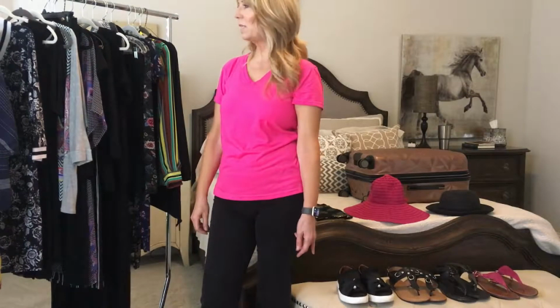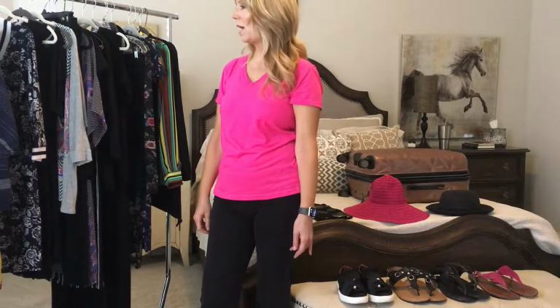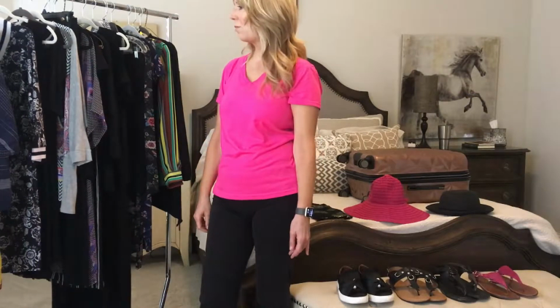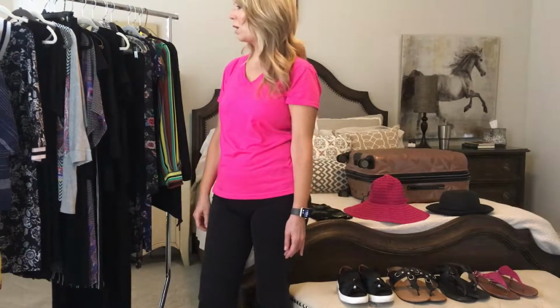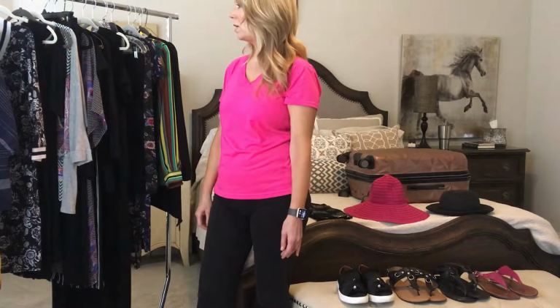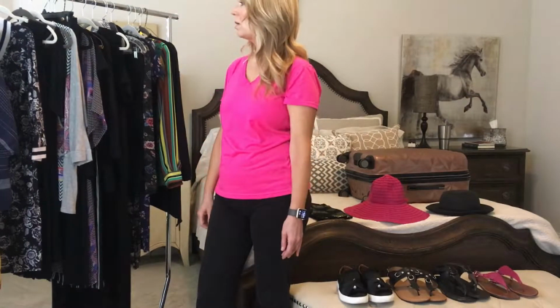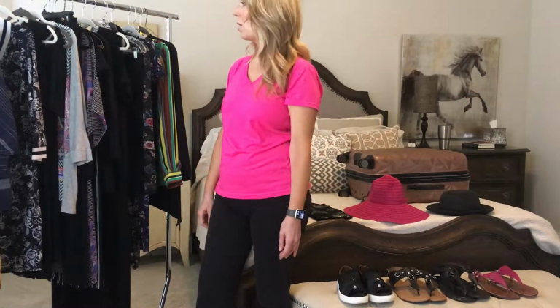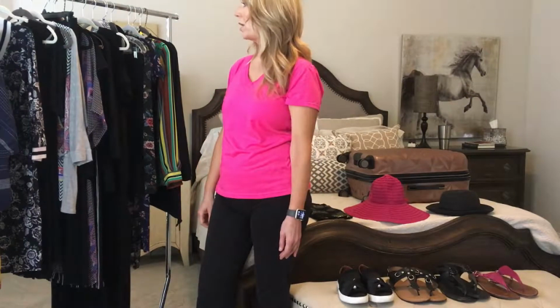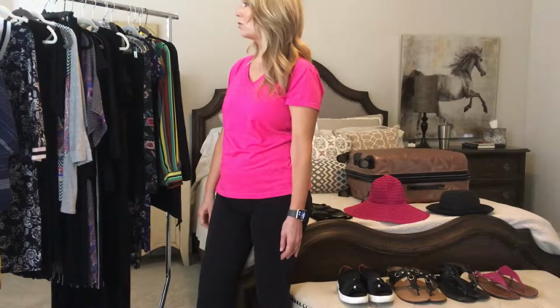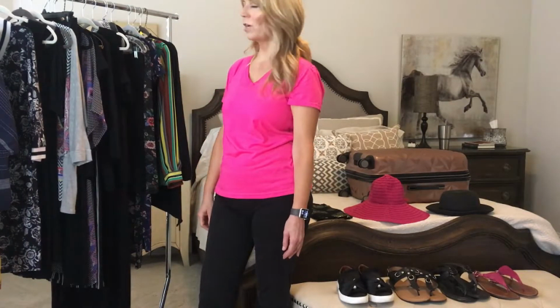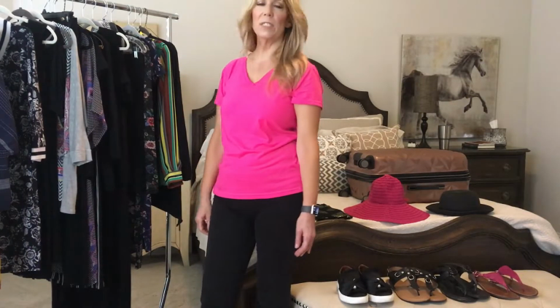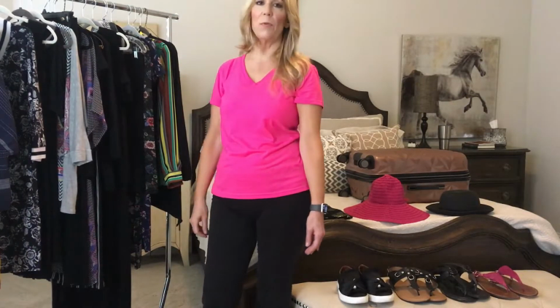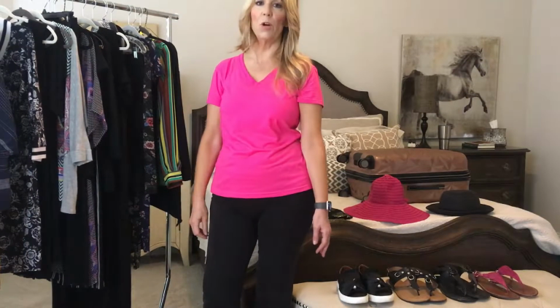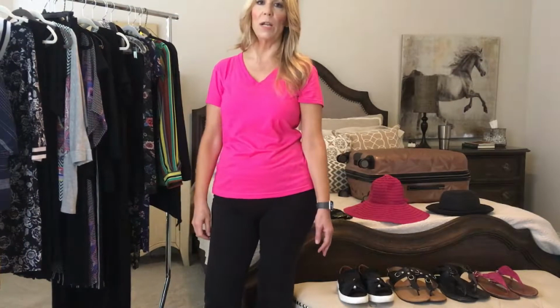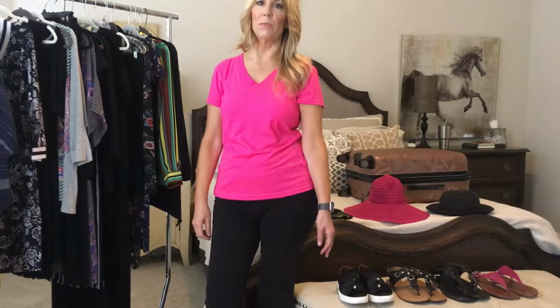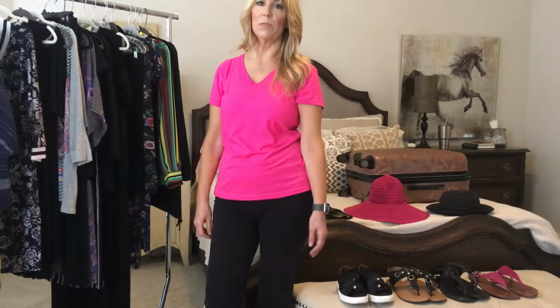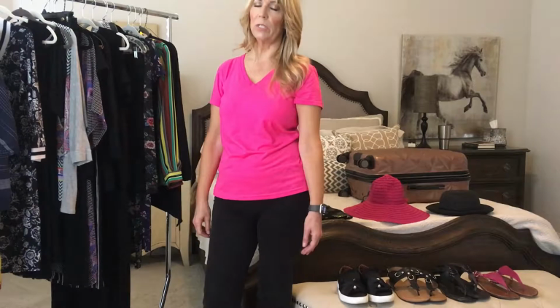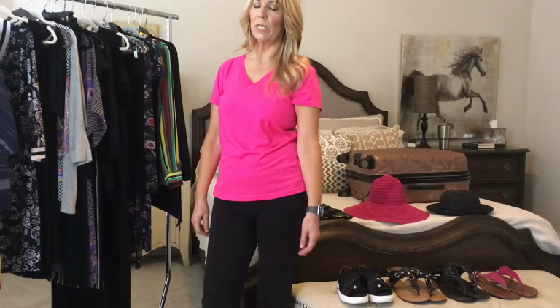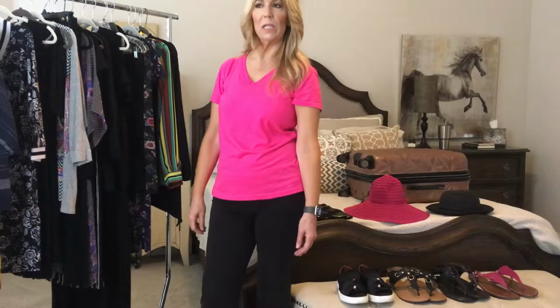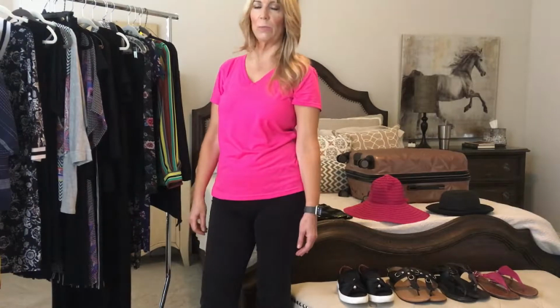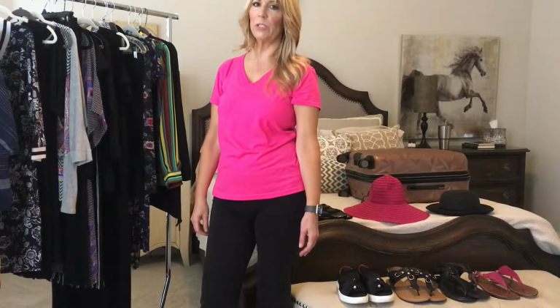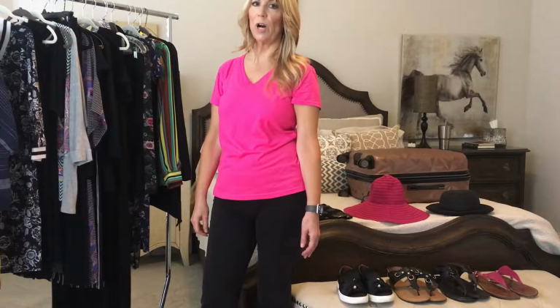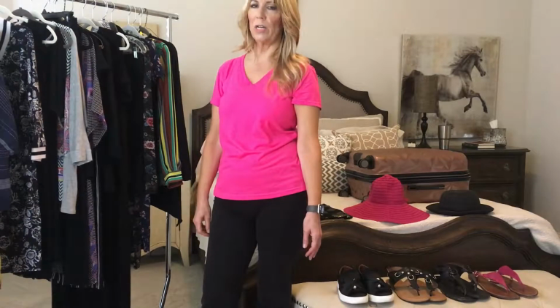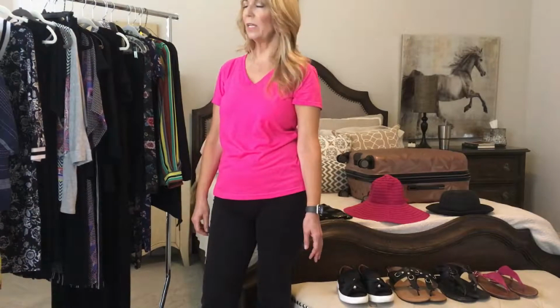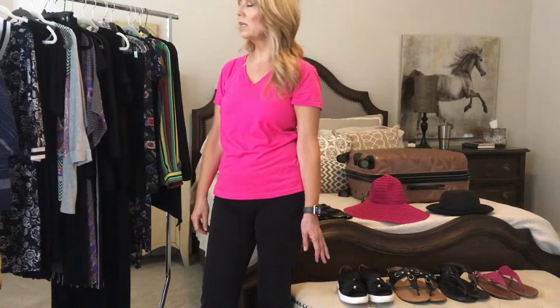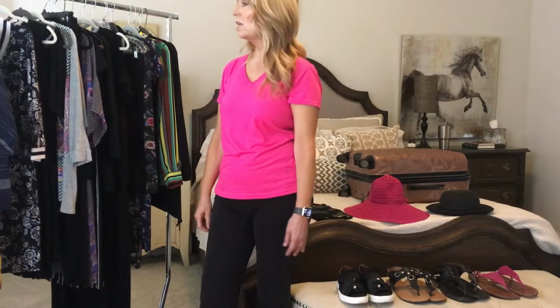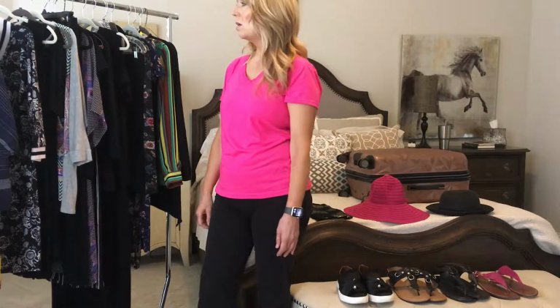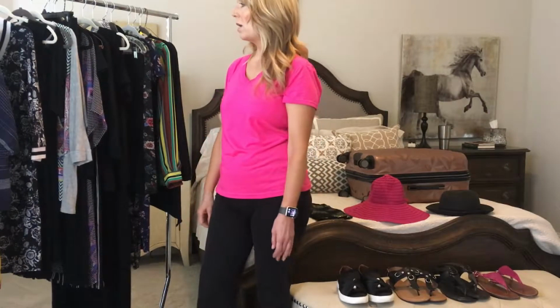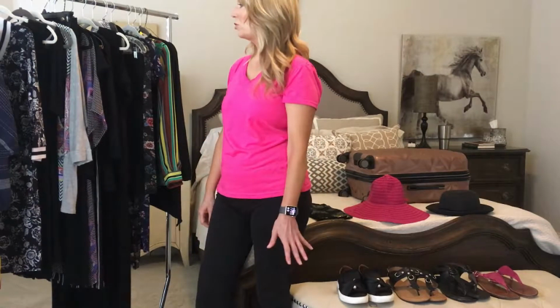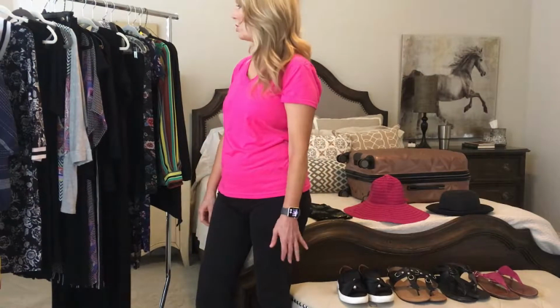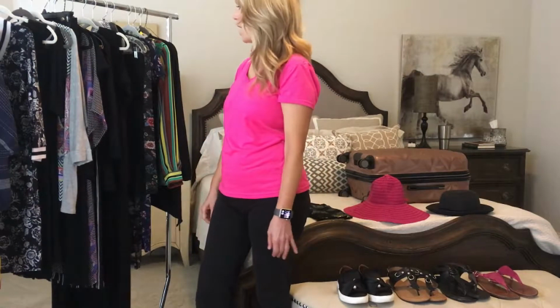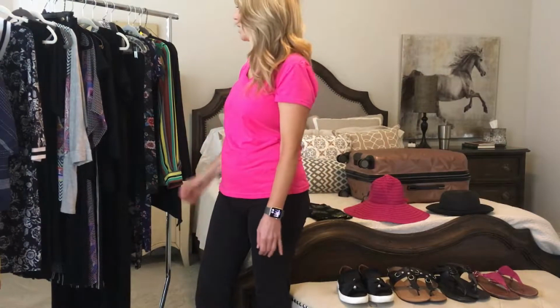I did have one polyester dress that I wore, and I was really a little bit too hot in it — I'll show you that.